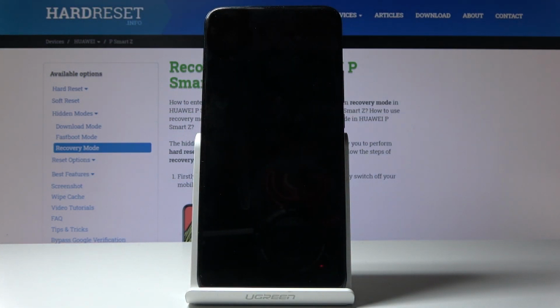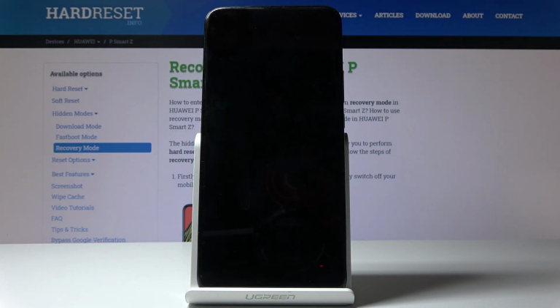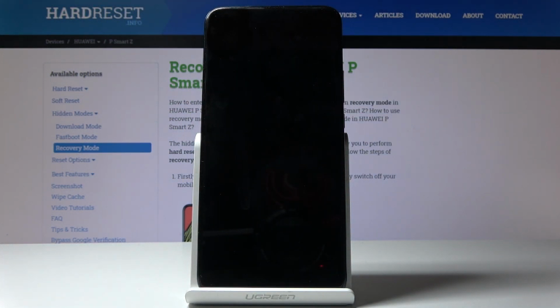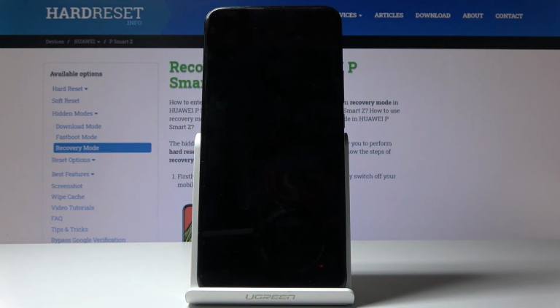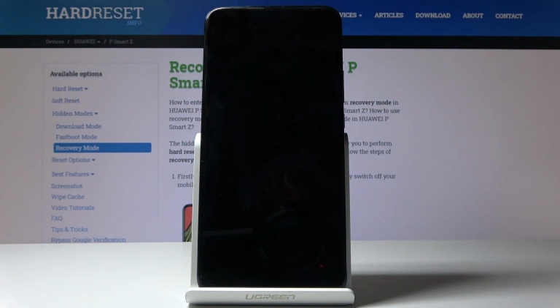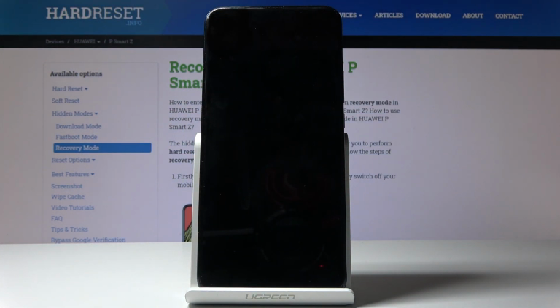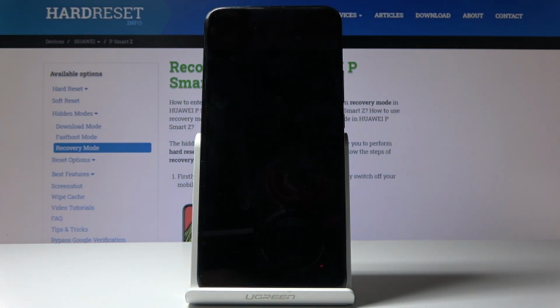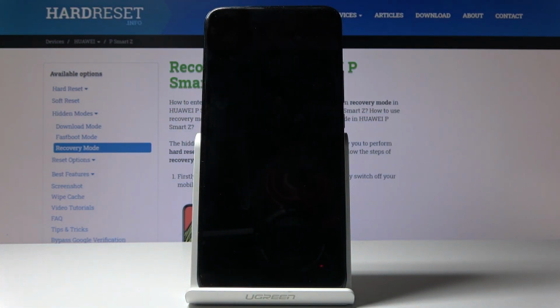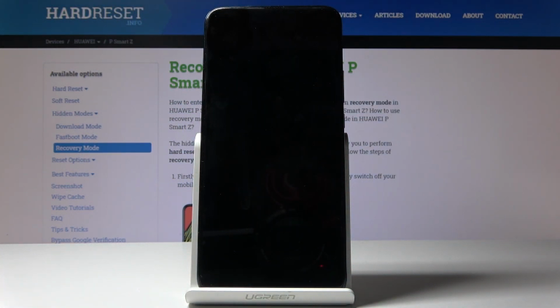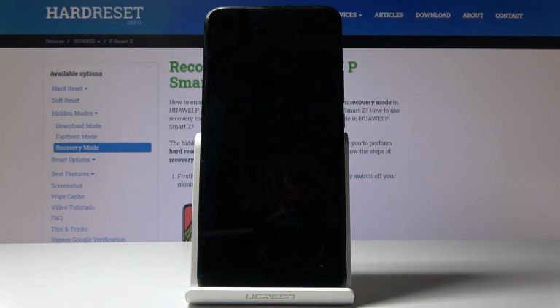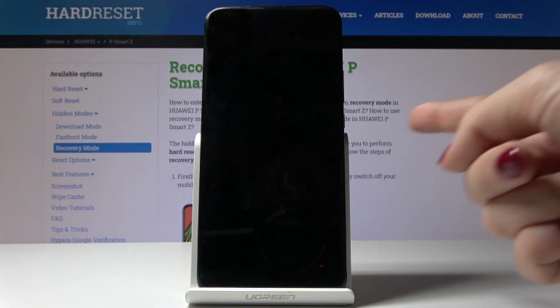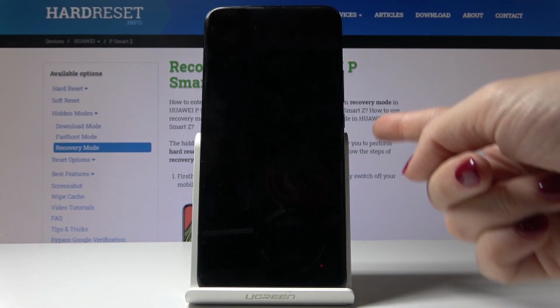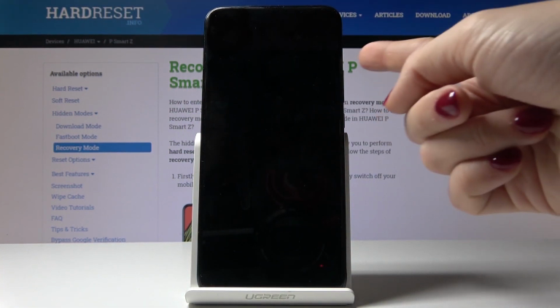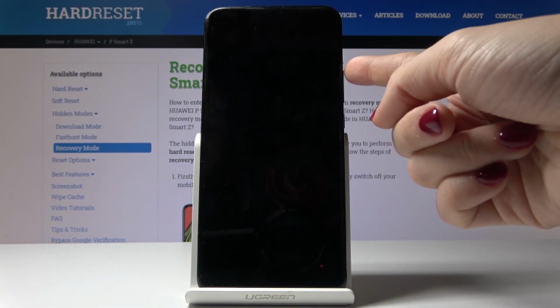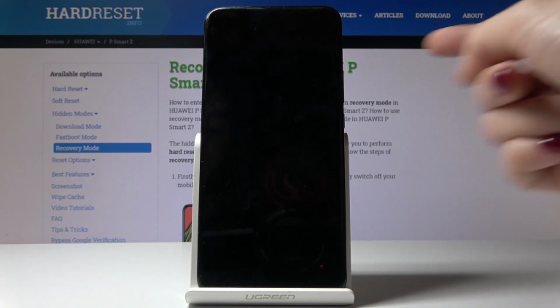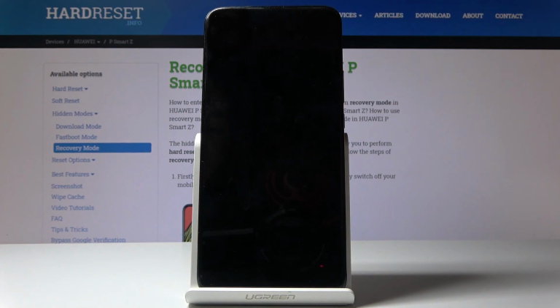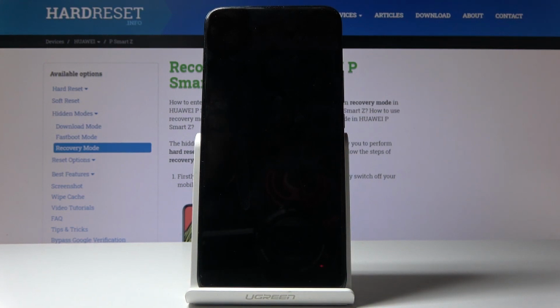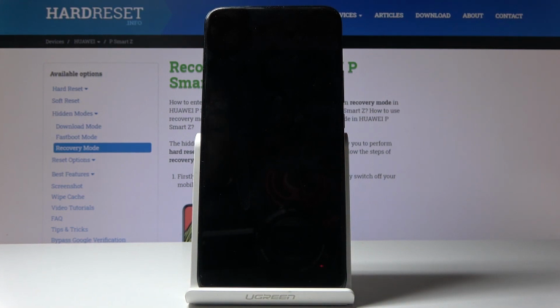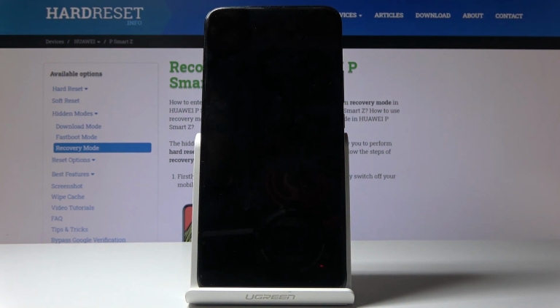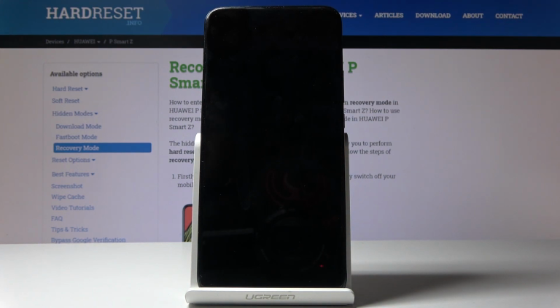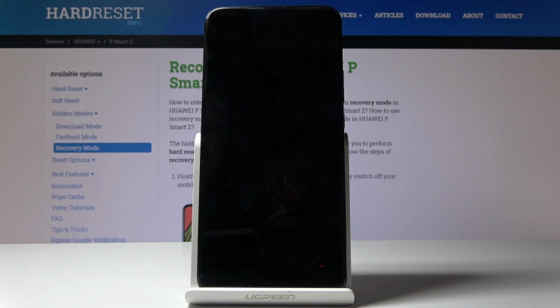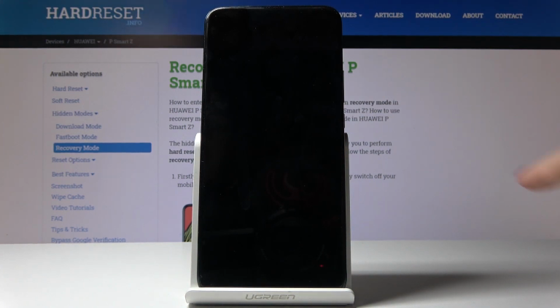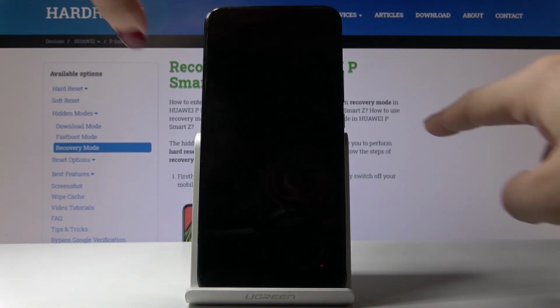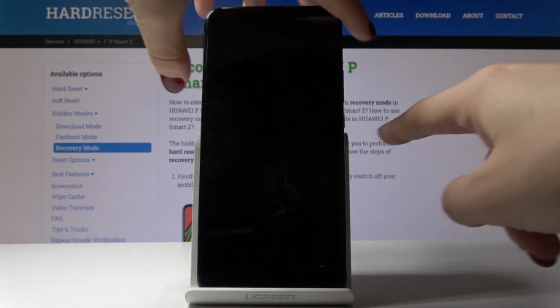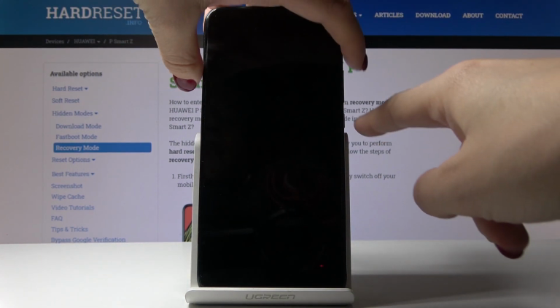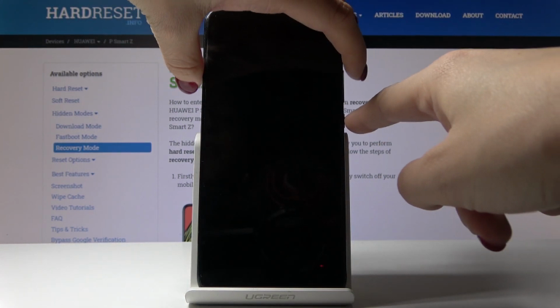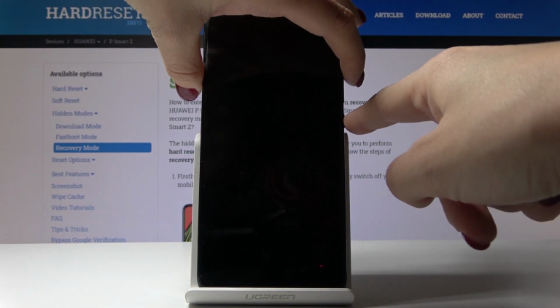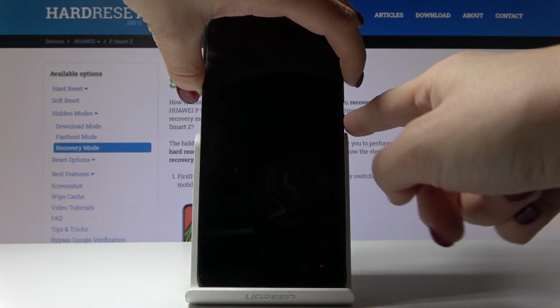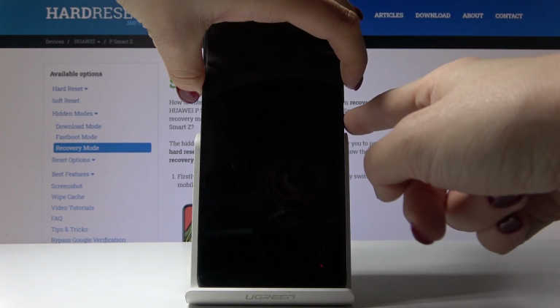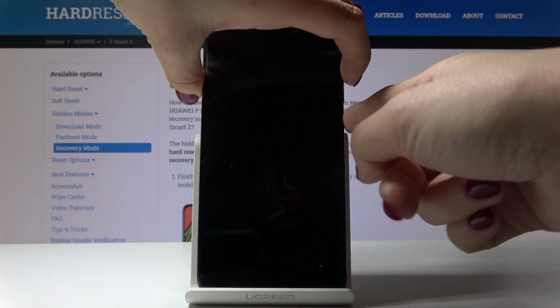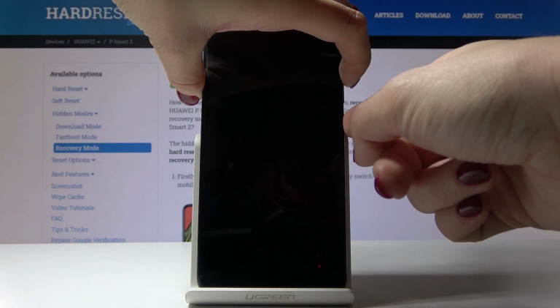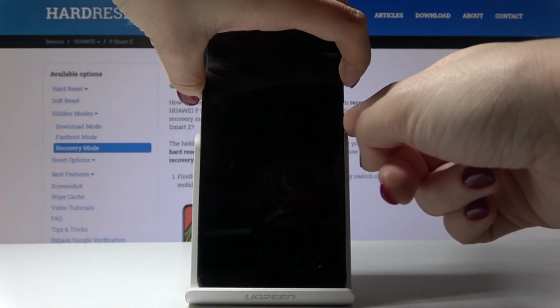Once your device is shut down, tap and hold both the power key and volume up key together until you see the Huawei logo.